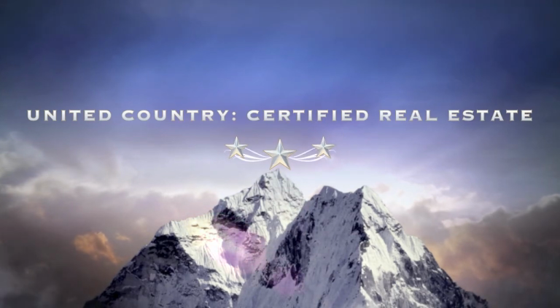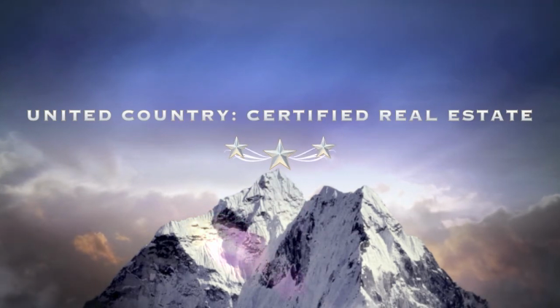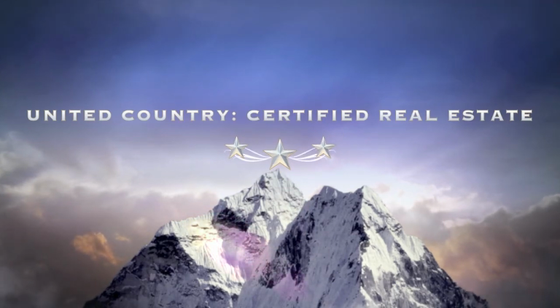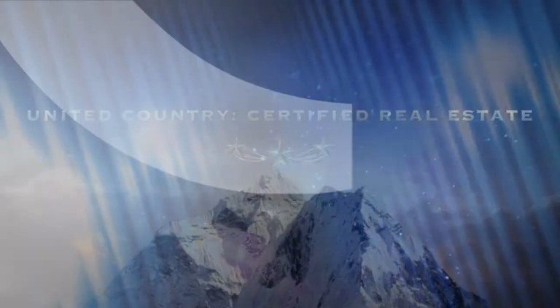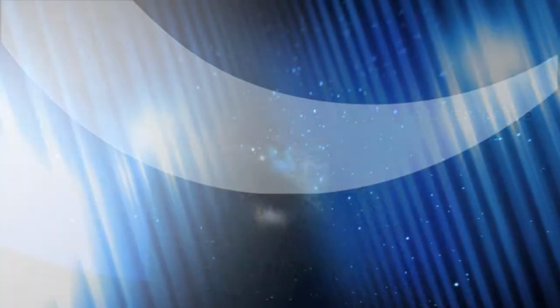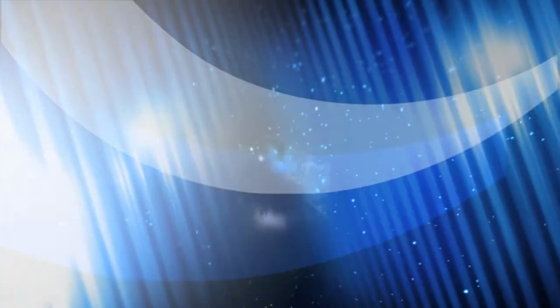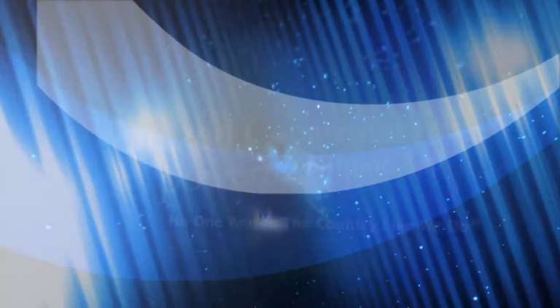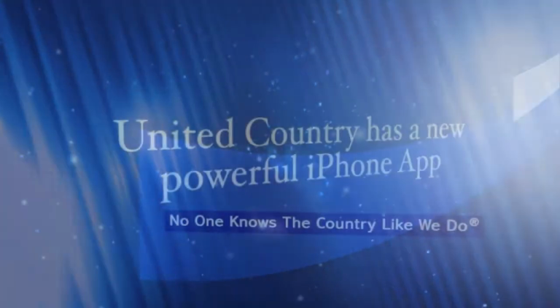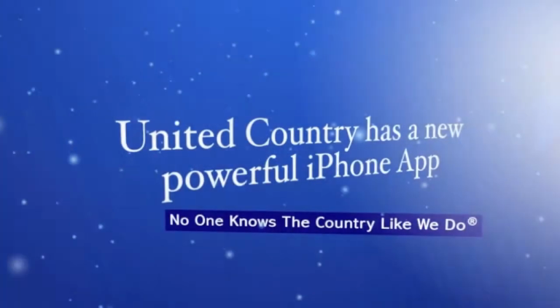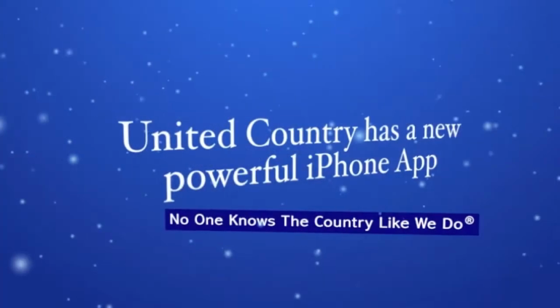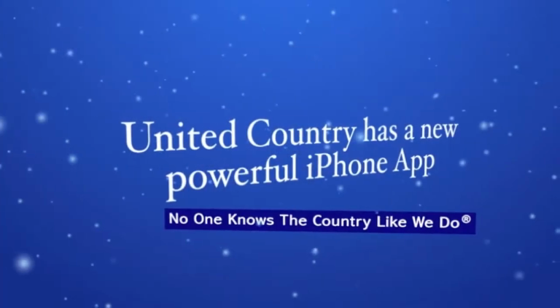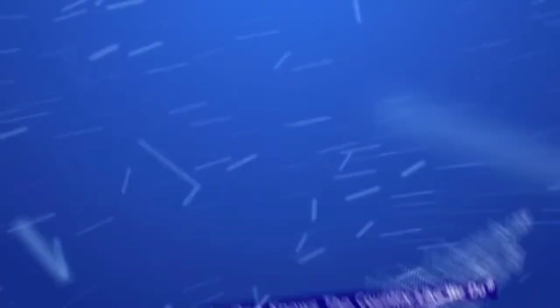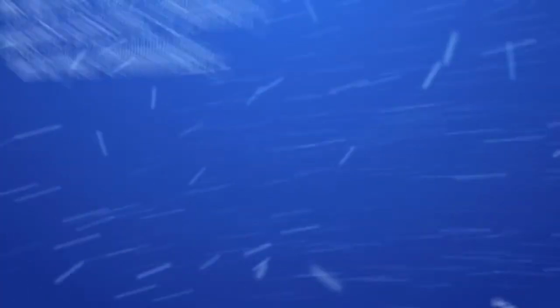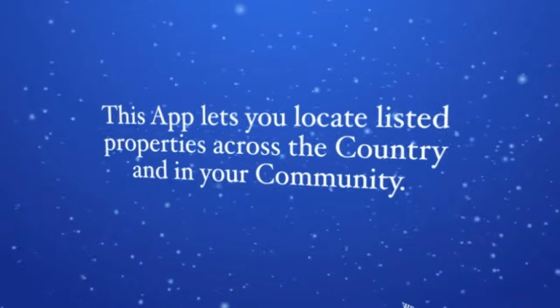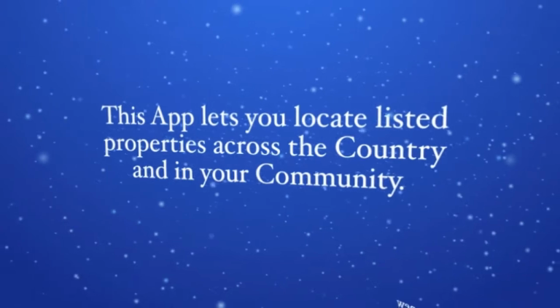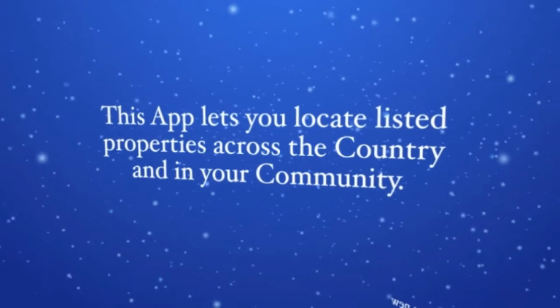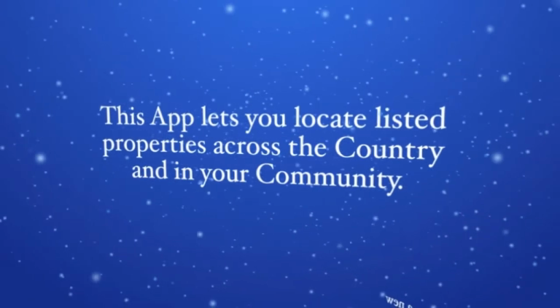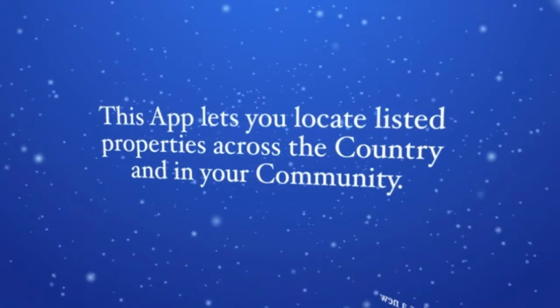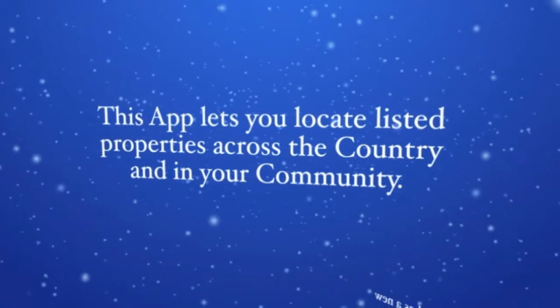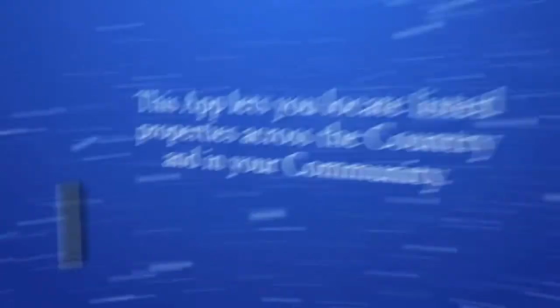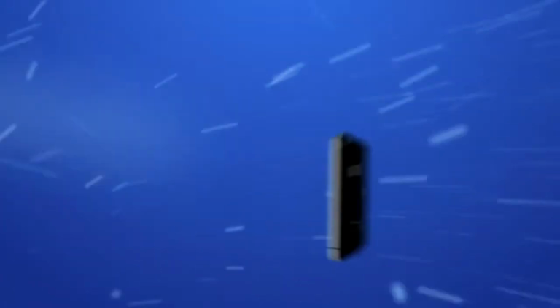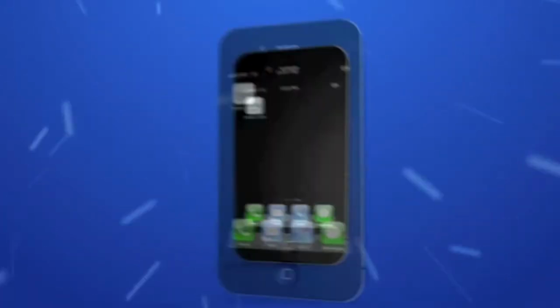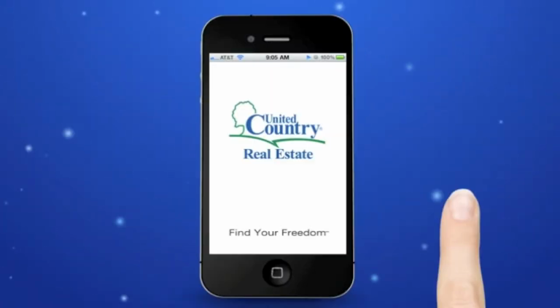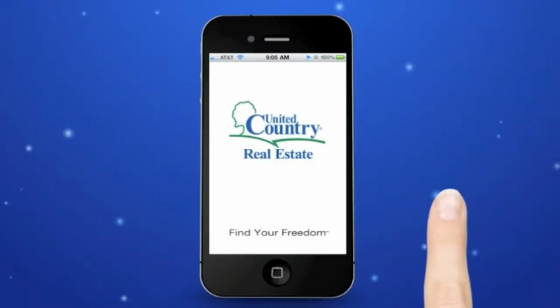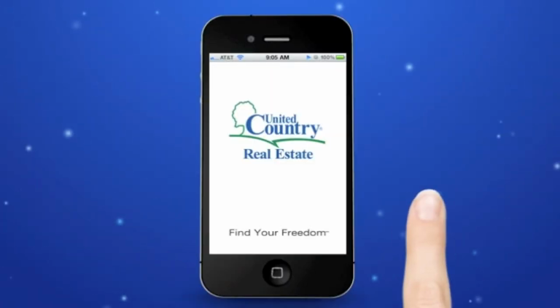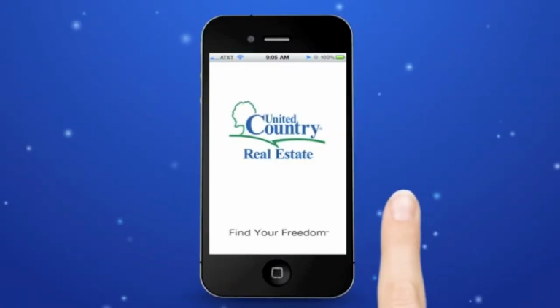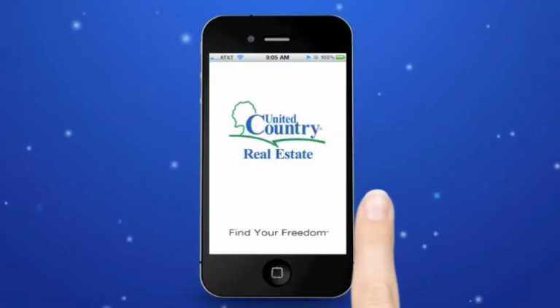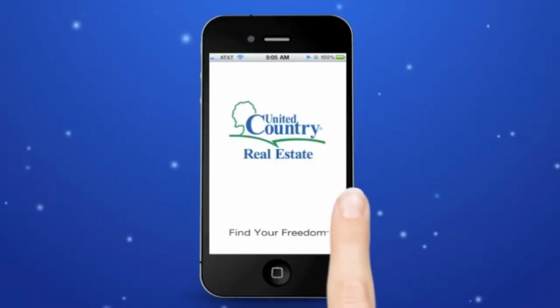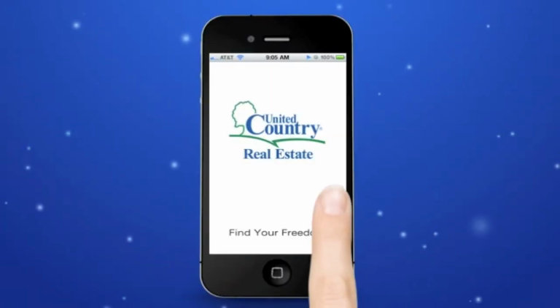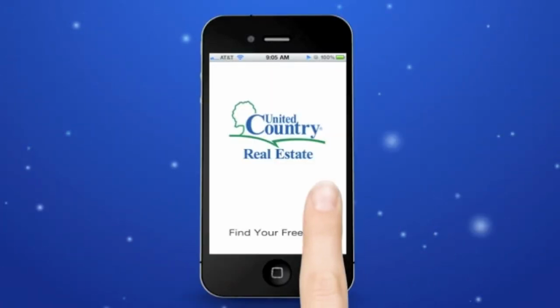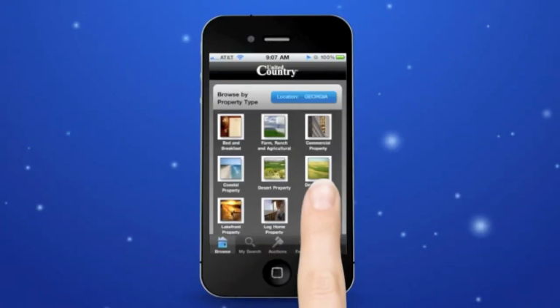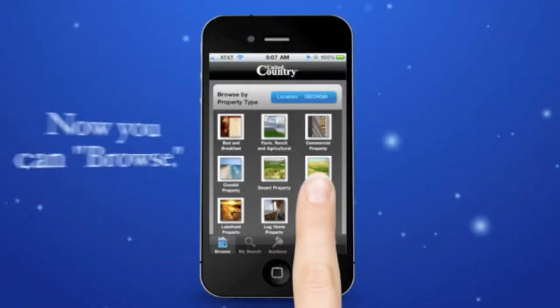United Country has a new powerful iPhone app. The app lets you locate listed properties across the country and in your community.